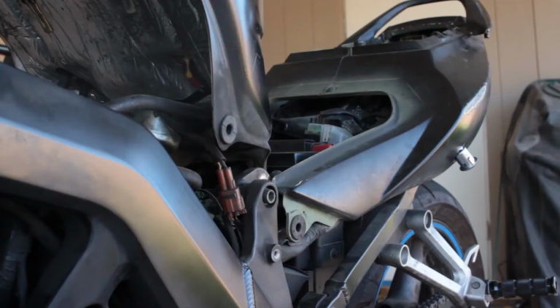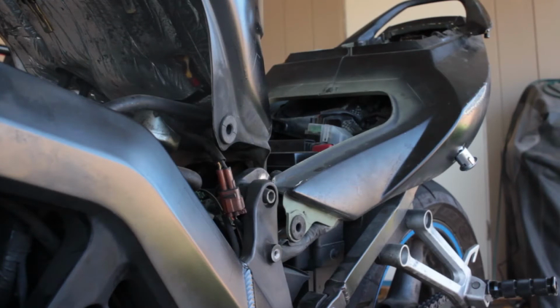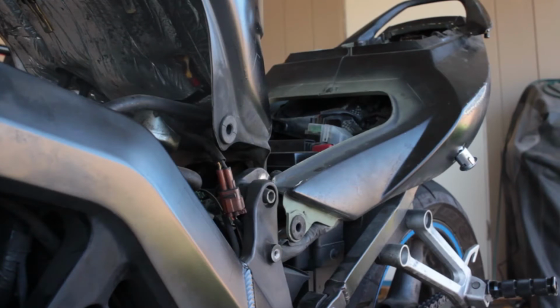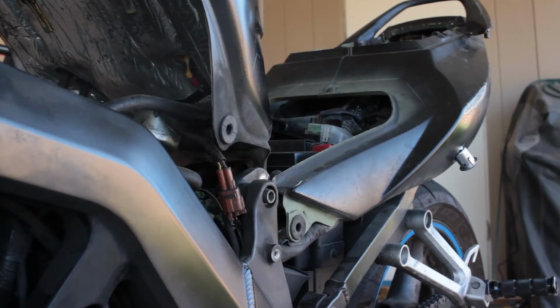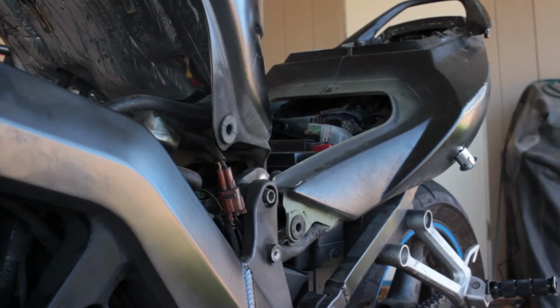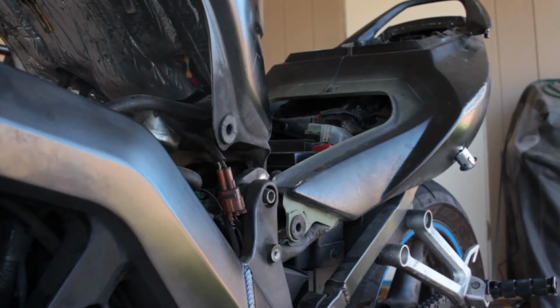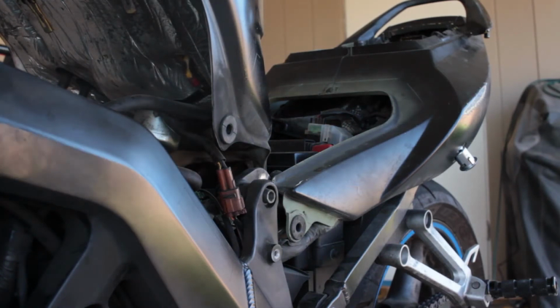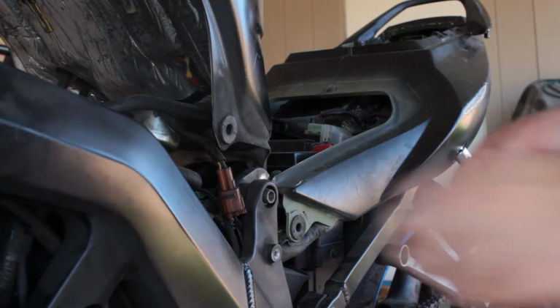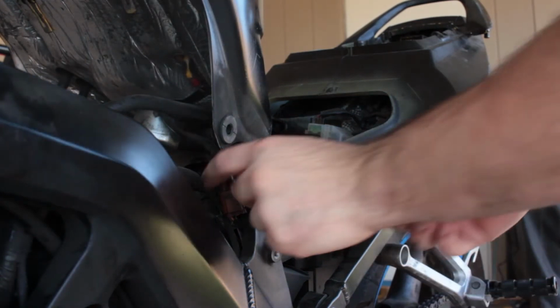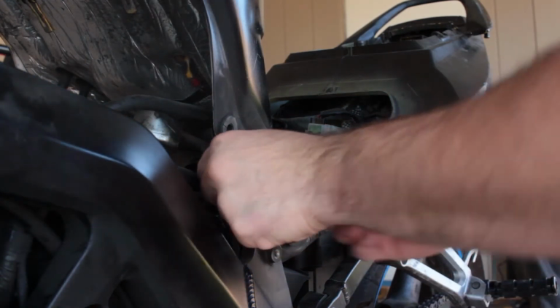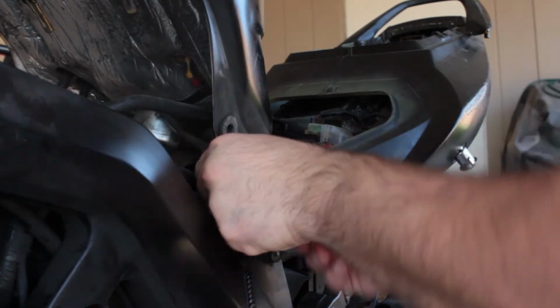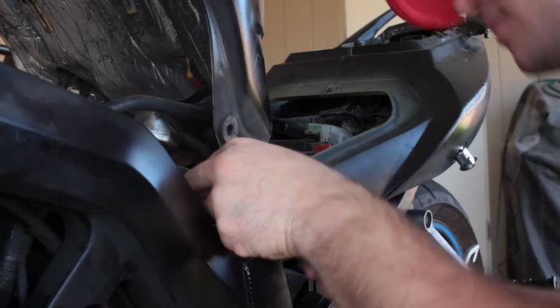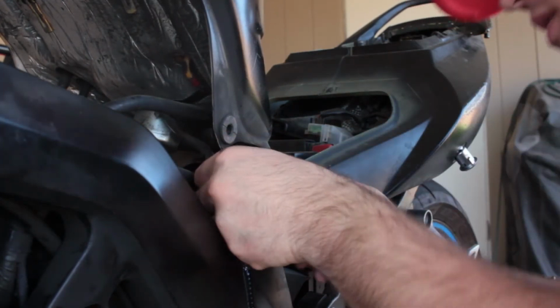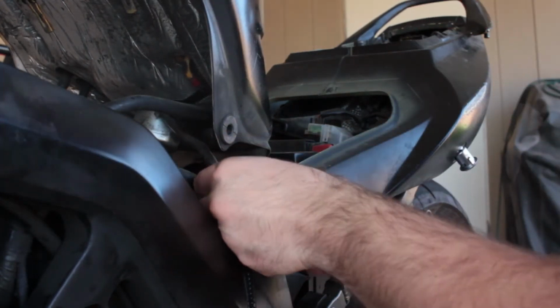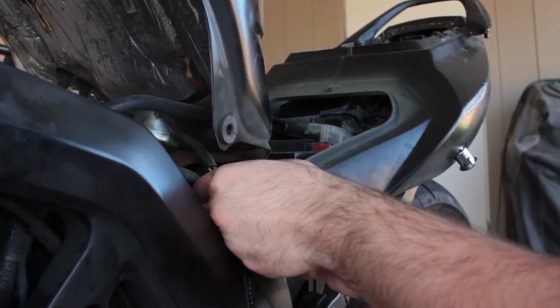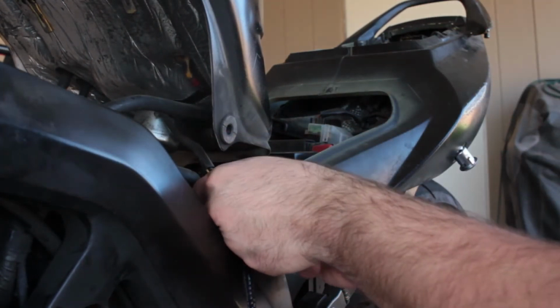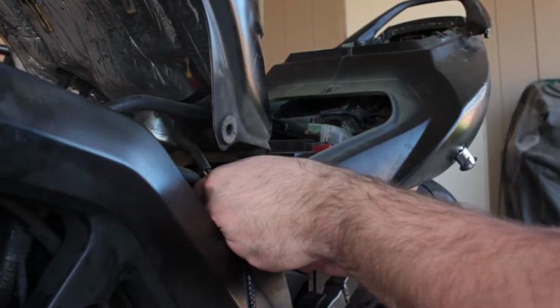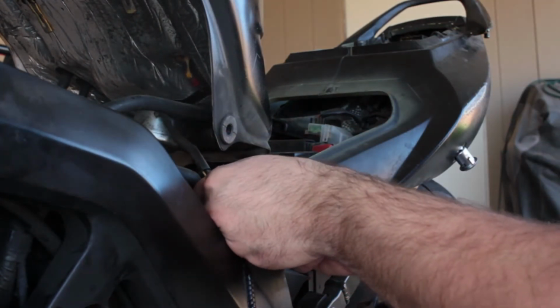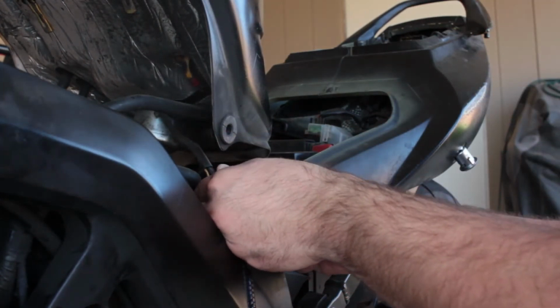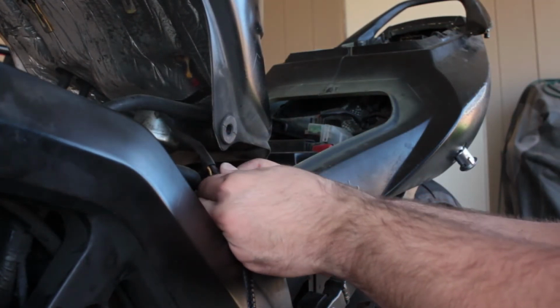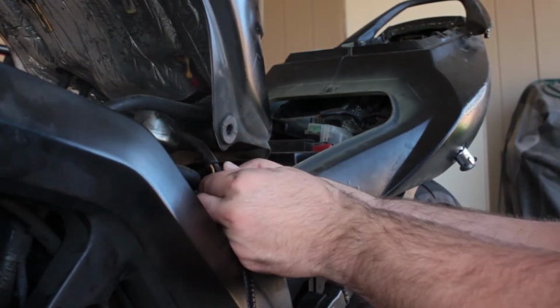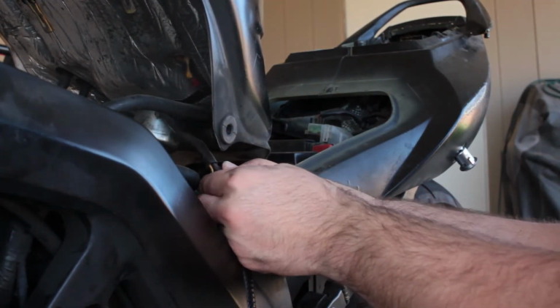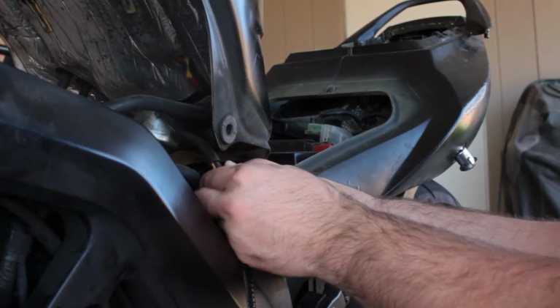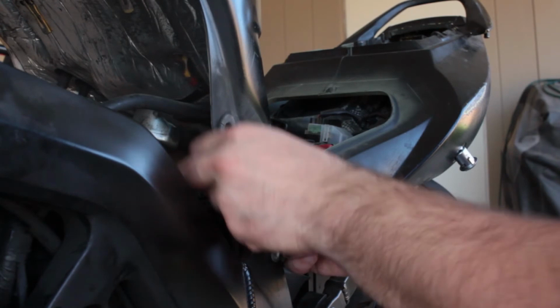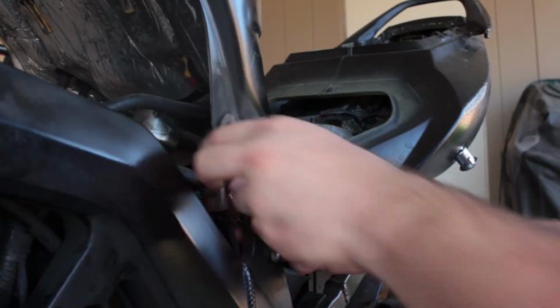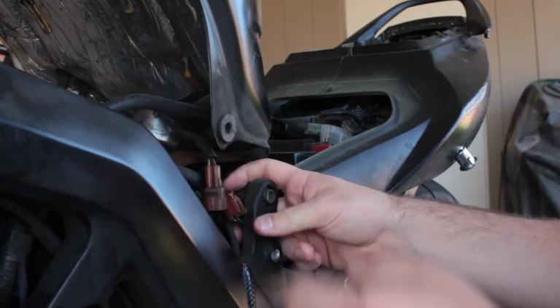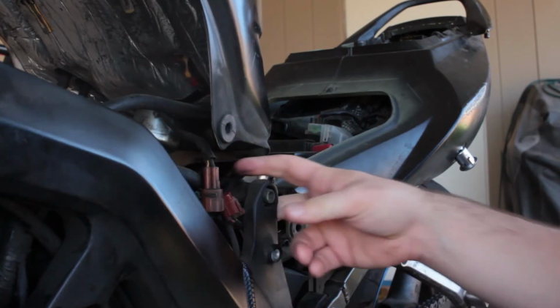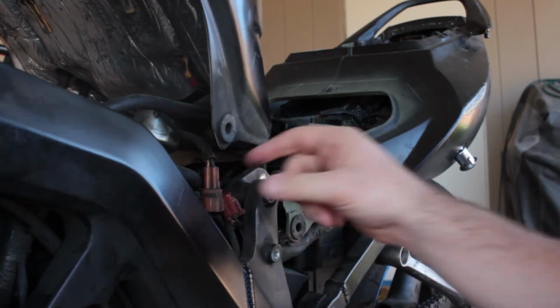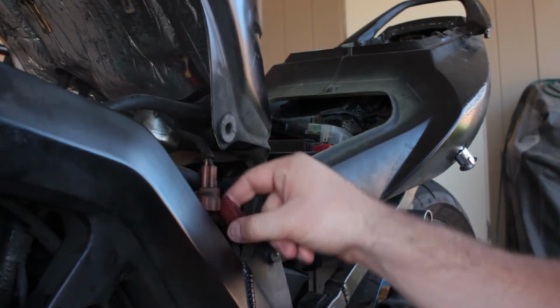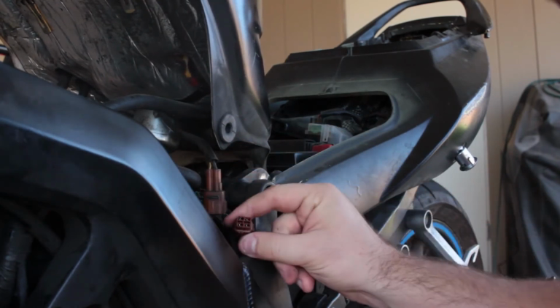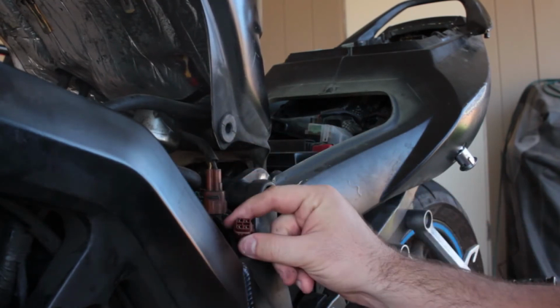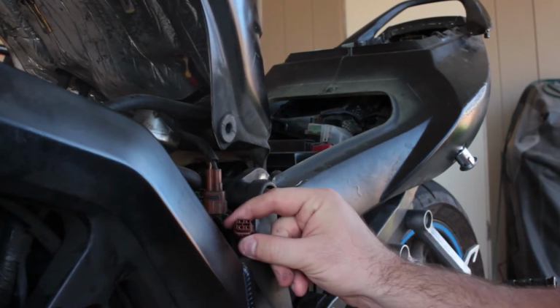So we're going to start with this one — simple. You just pop this in, pull, and we're disconnected.